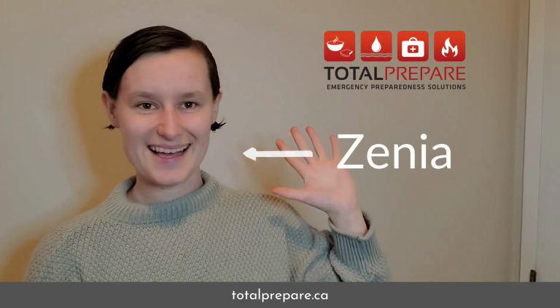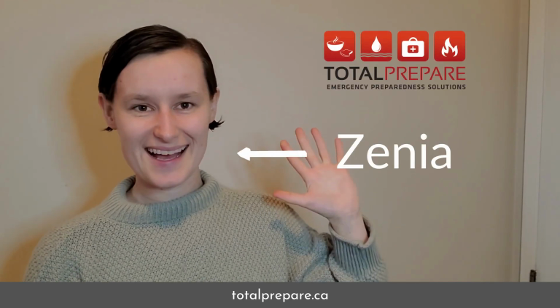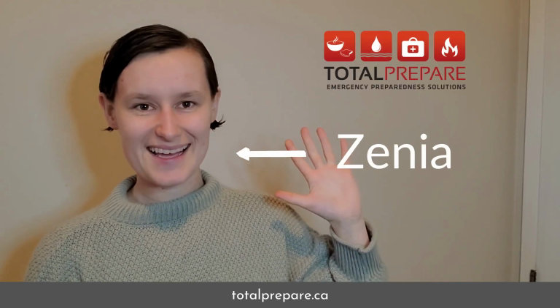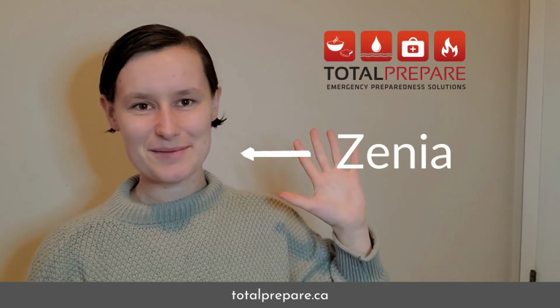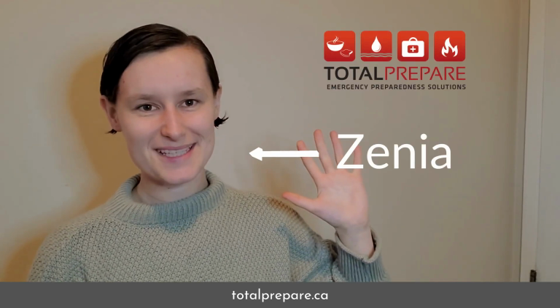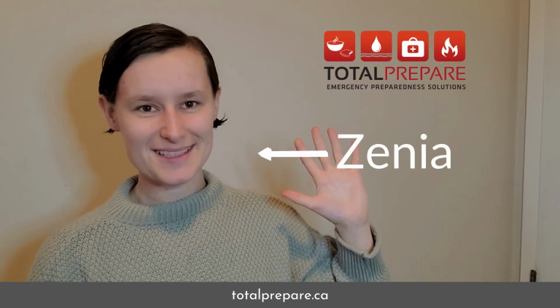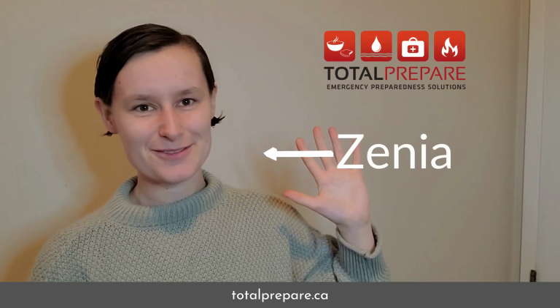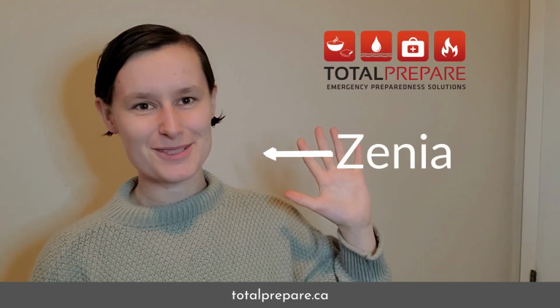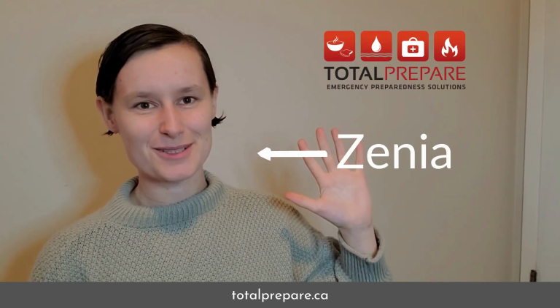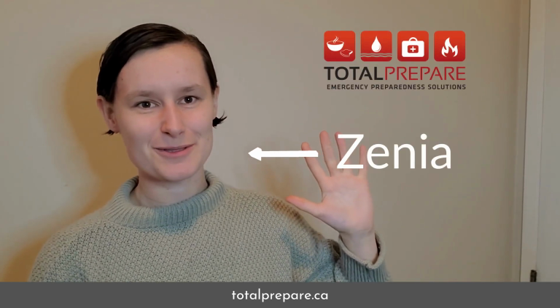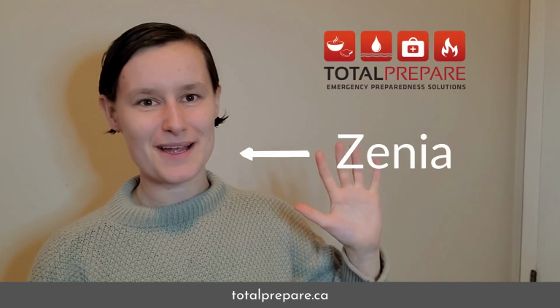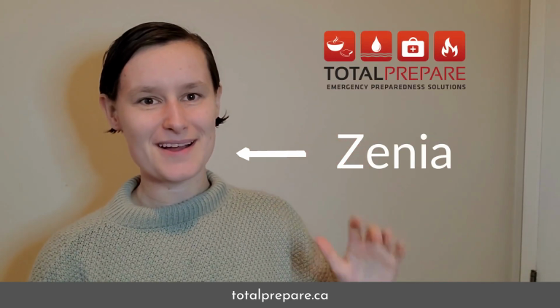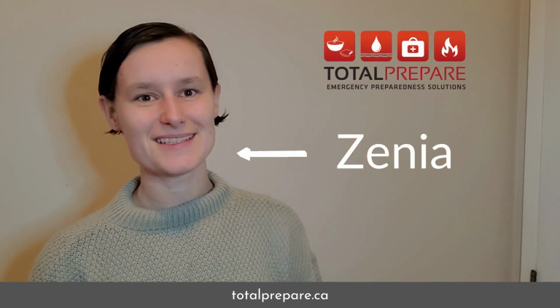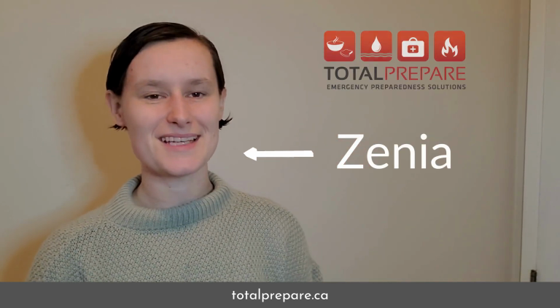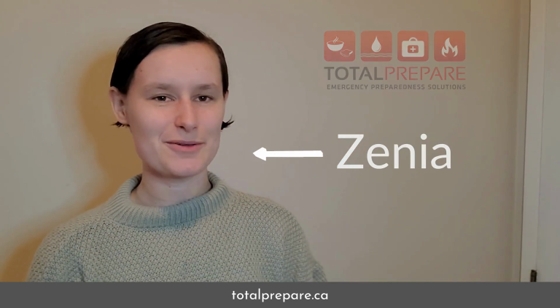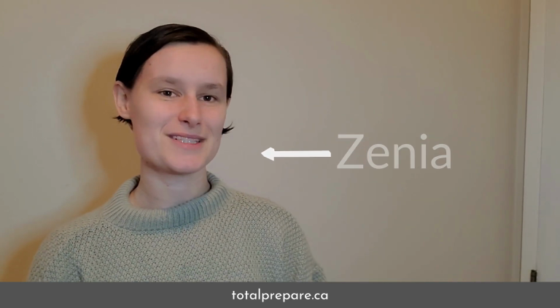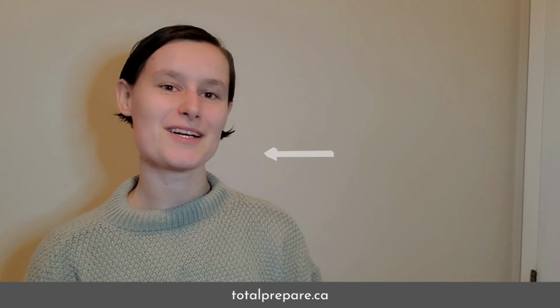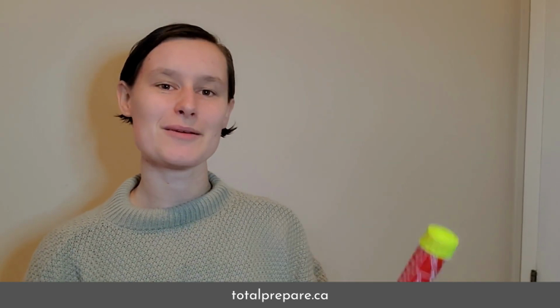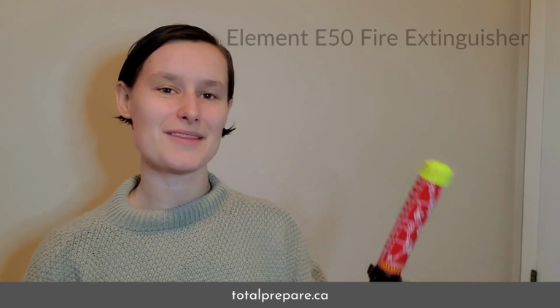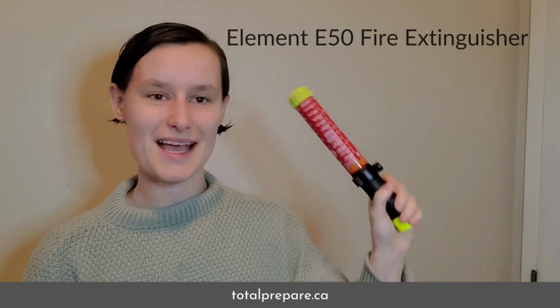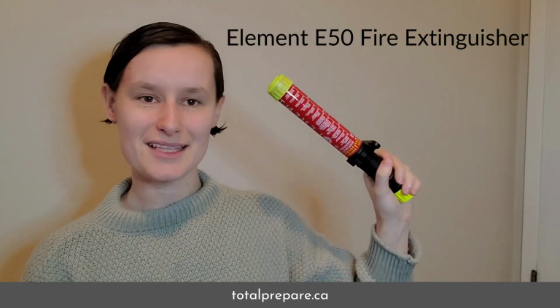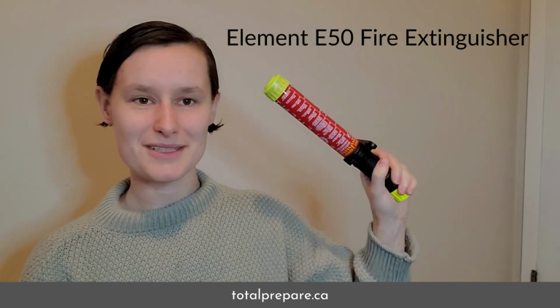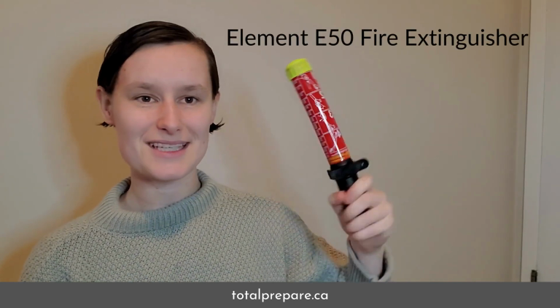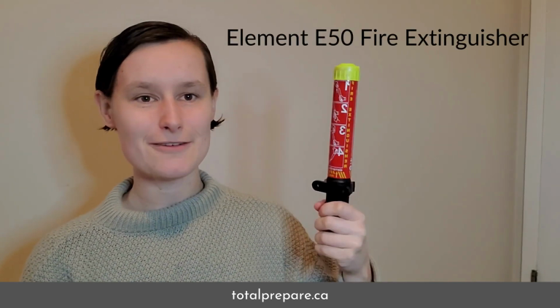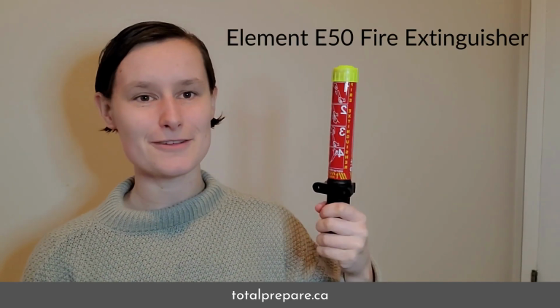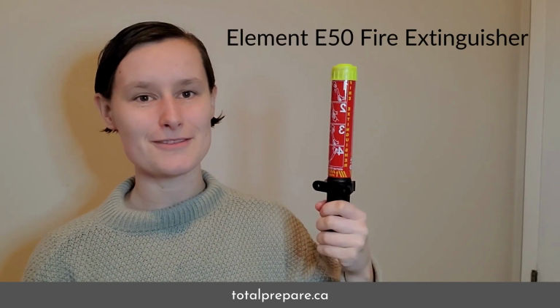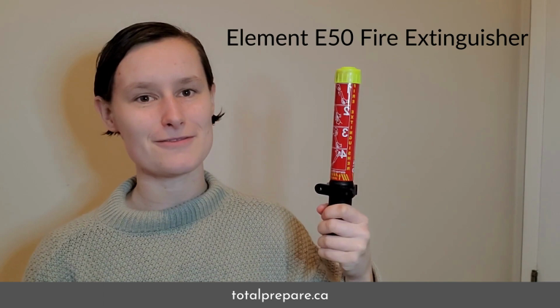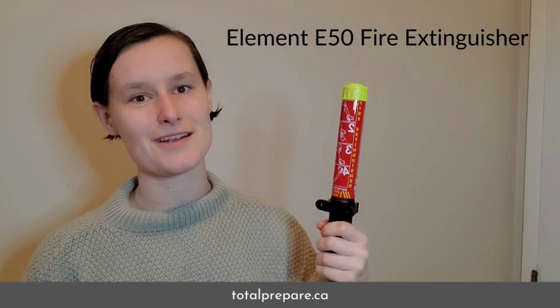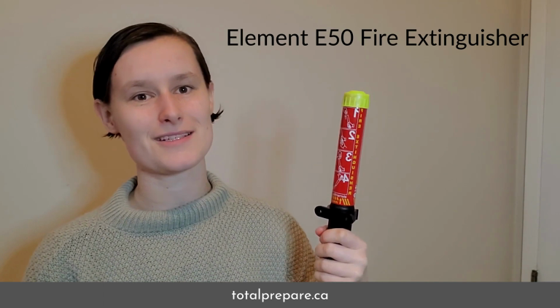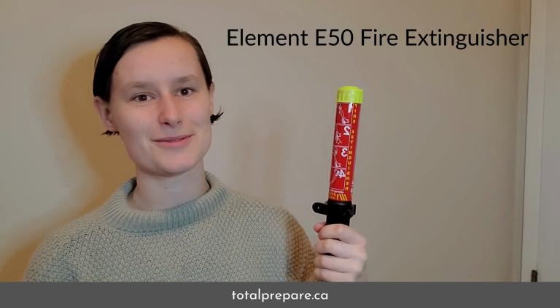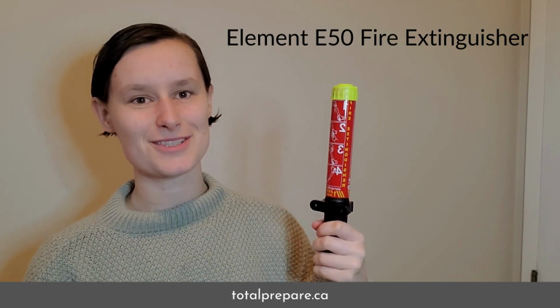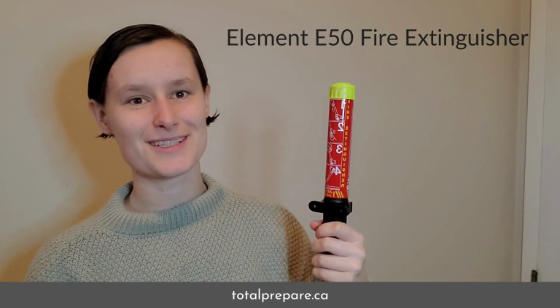Hi, I'm Xenia from TotalPrepare and today we'll be talking about the Element E50 fire extinguisher.